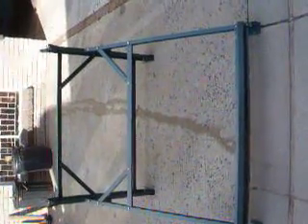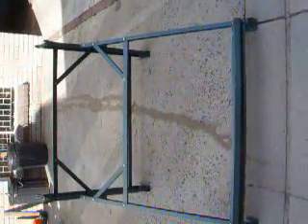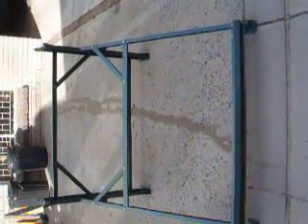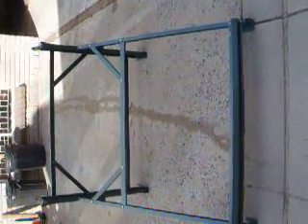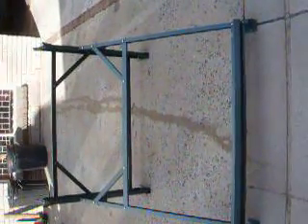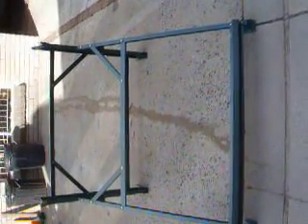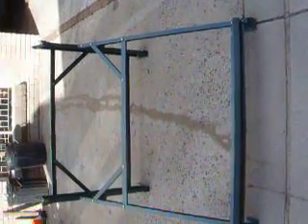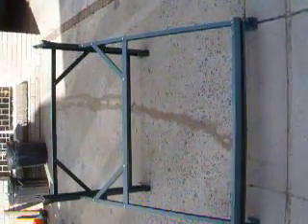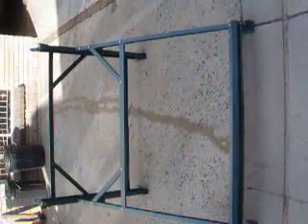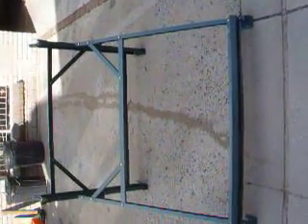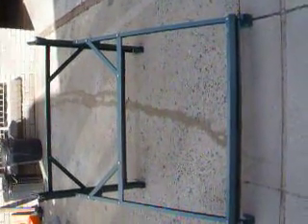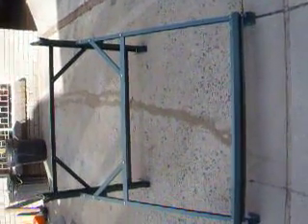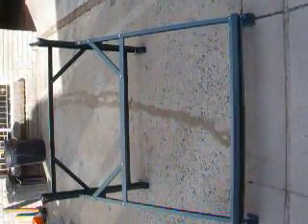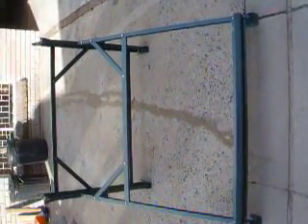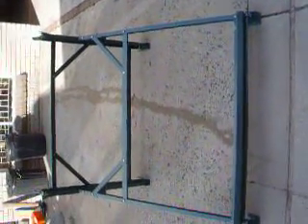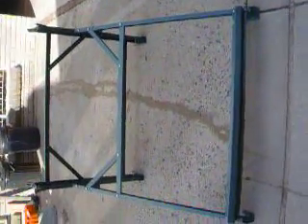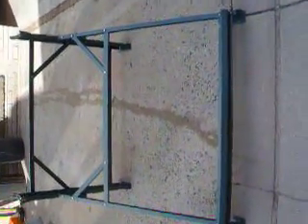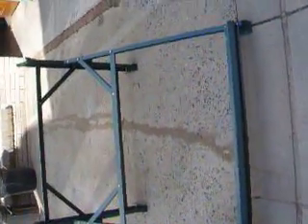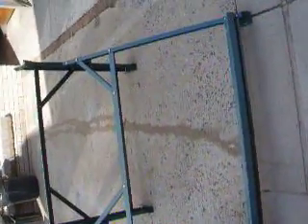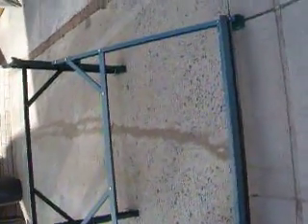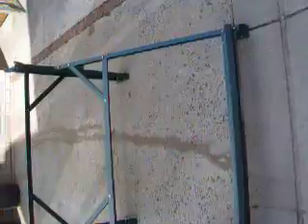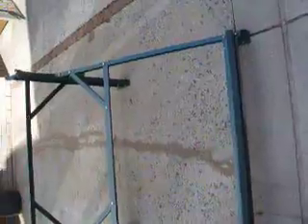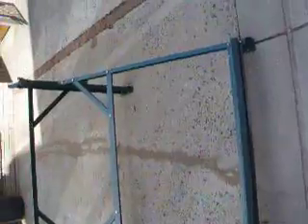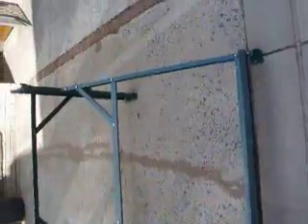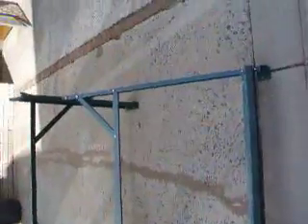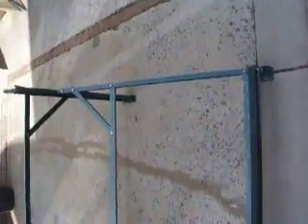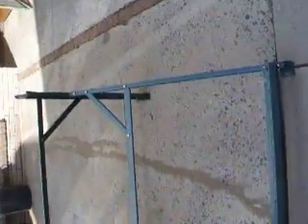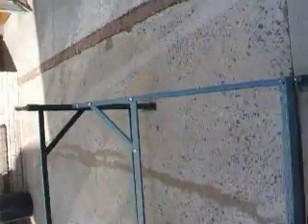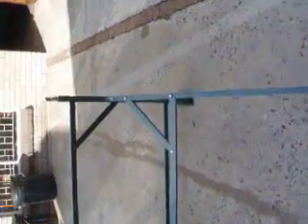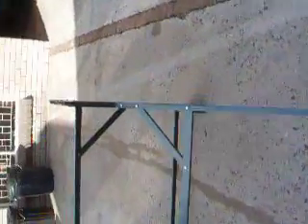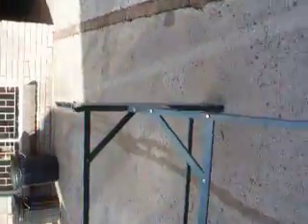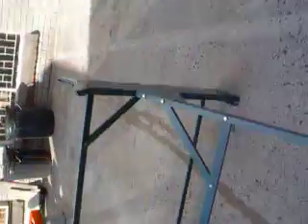This is the frame for the 100 litre low-pressure geyser. I'm going to have a look at all the individual items.